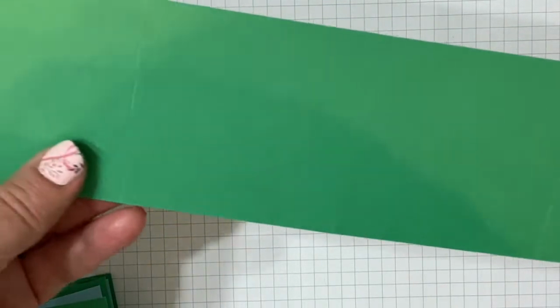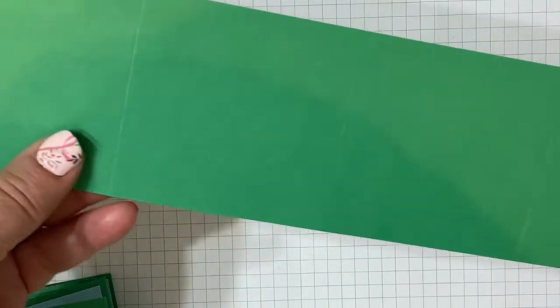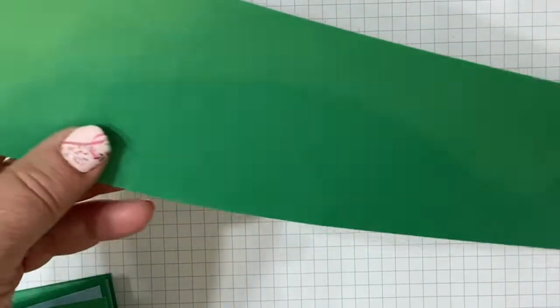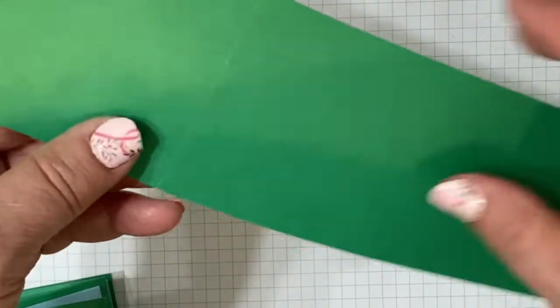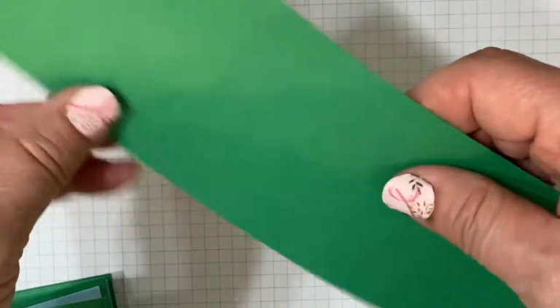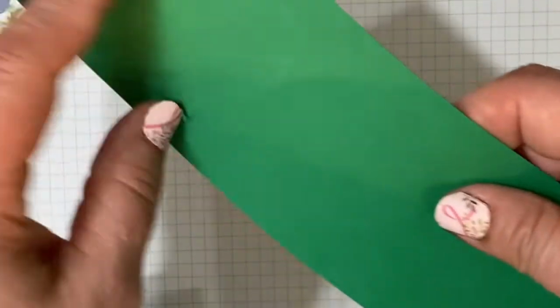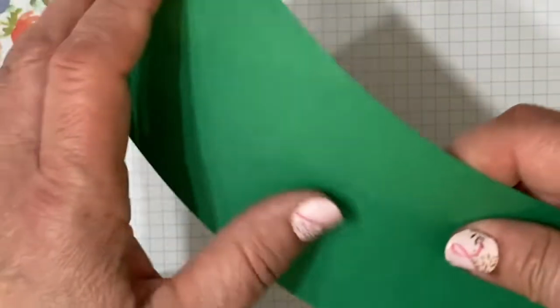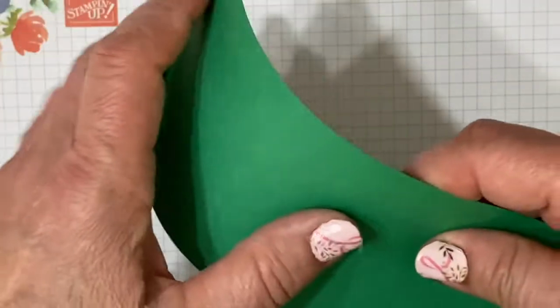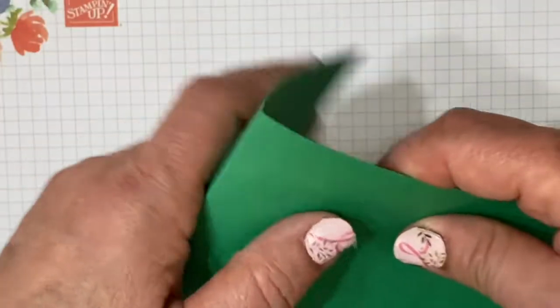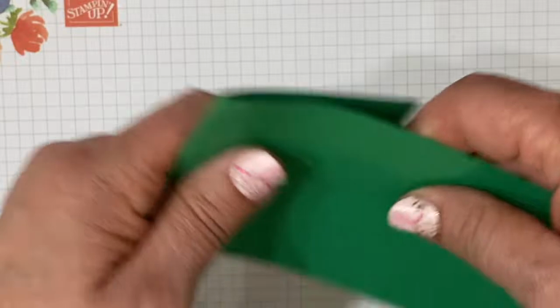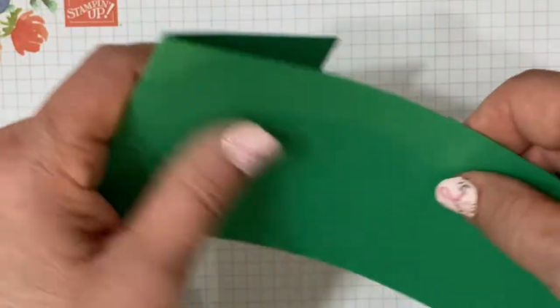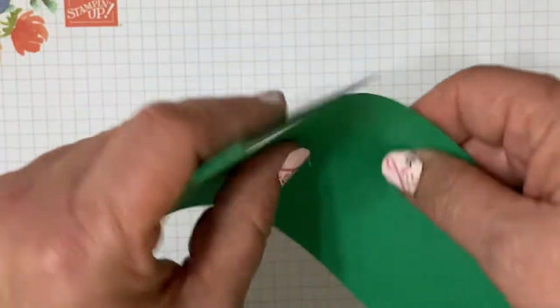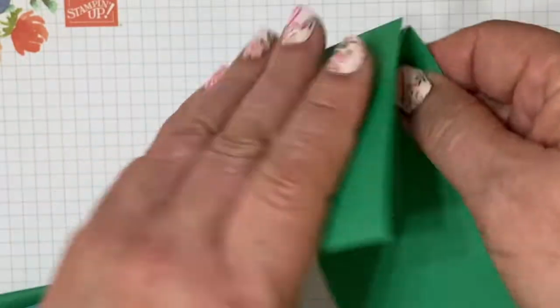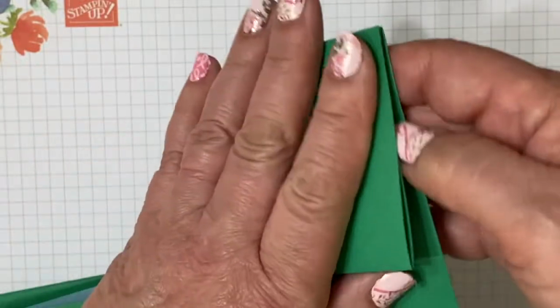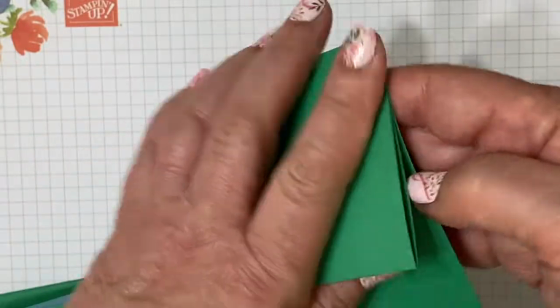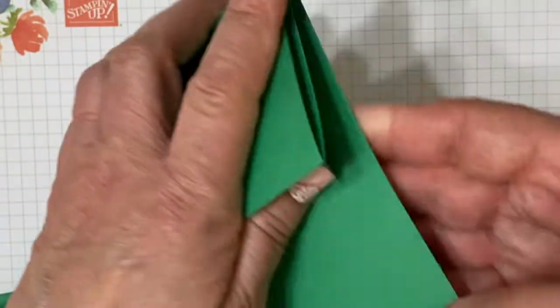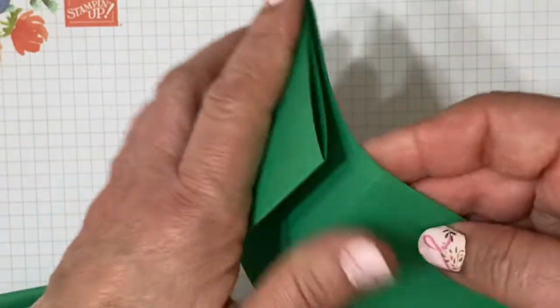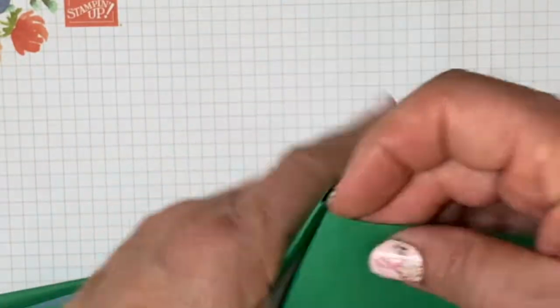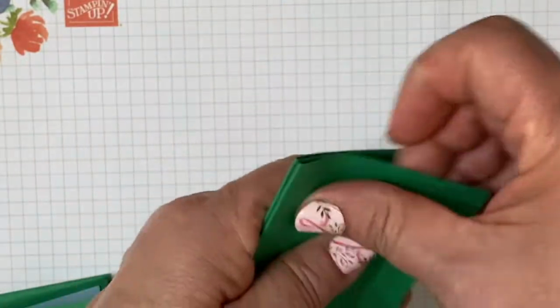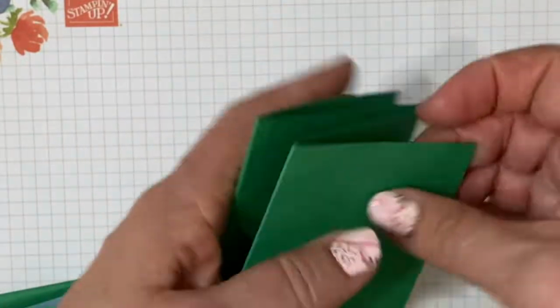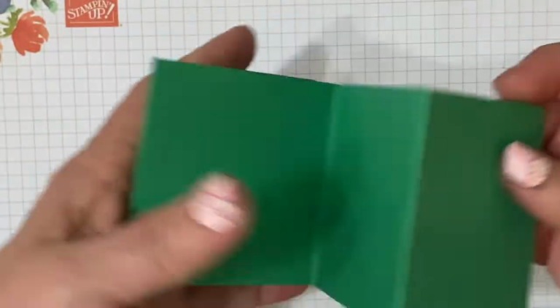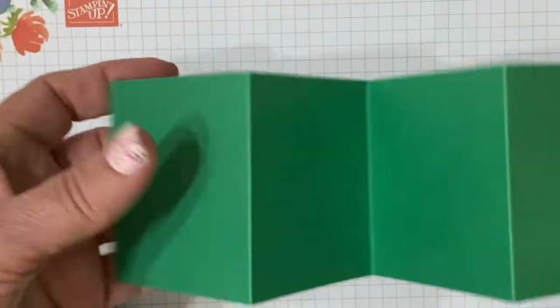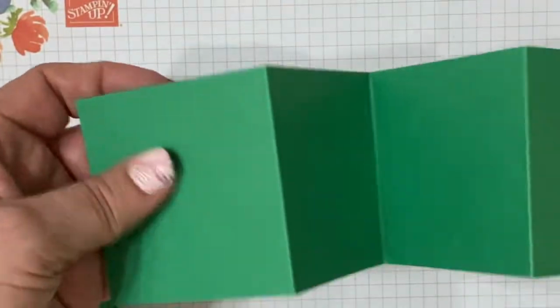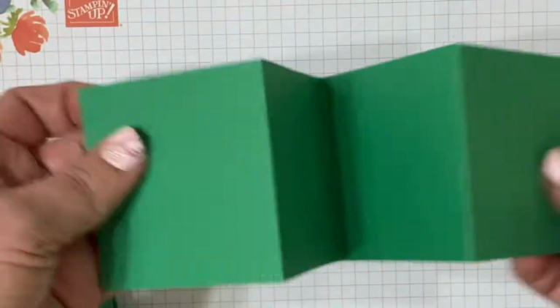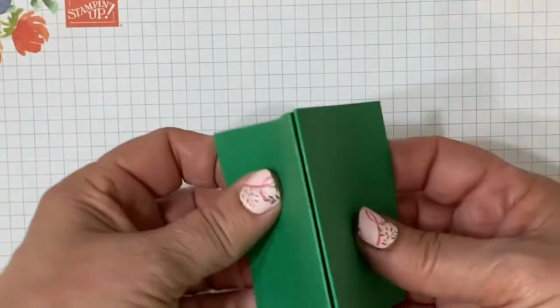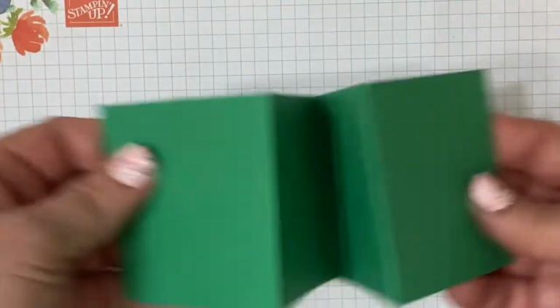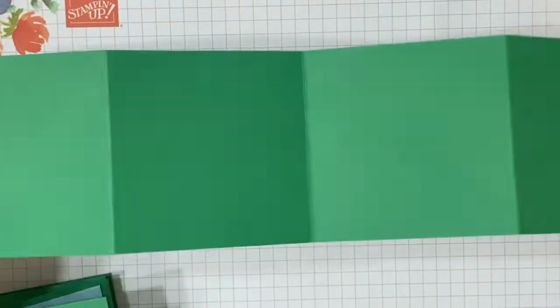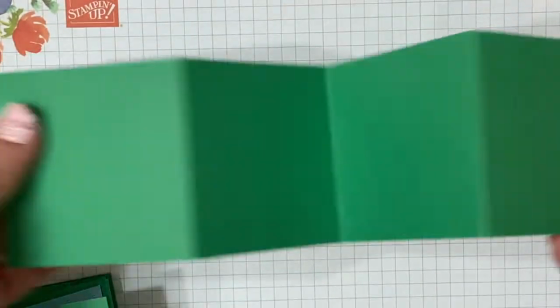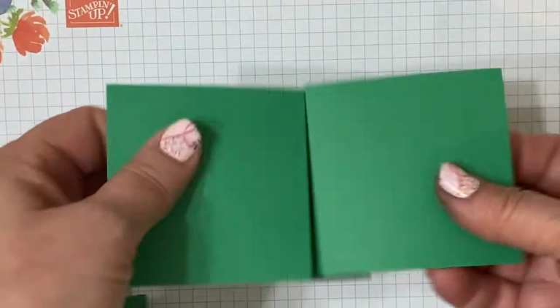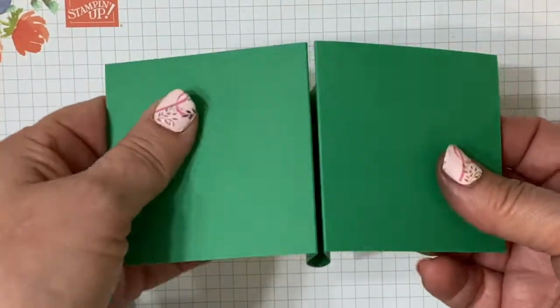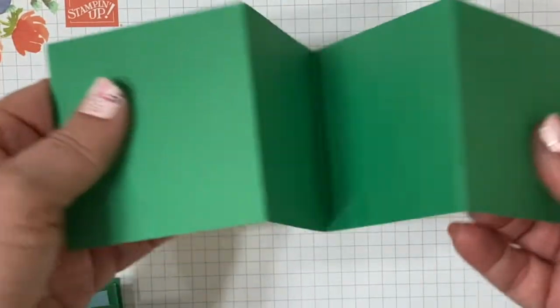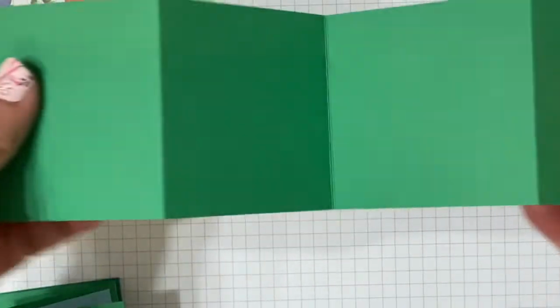Then you can fold it mountain, valley, mountain, and it'll form your accordion.